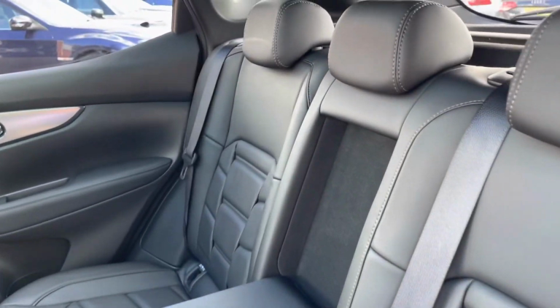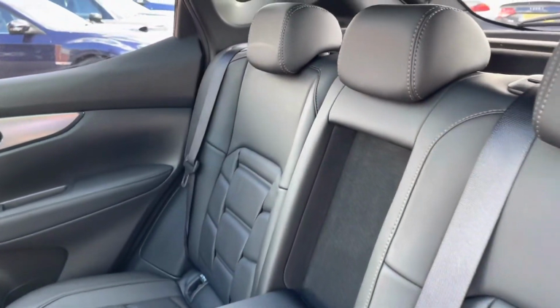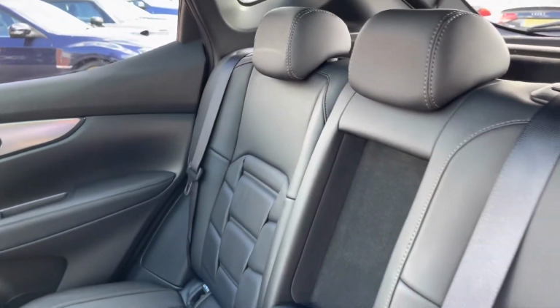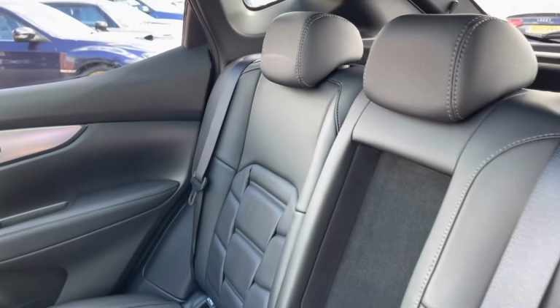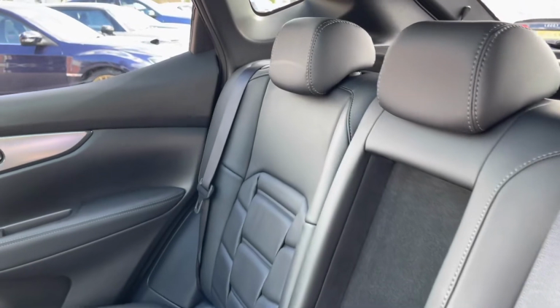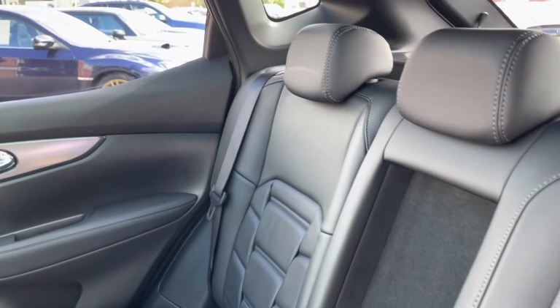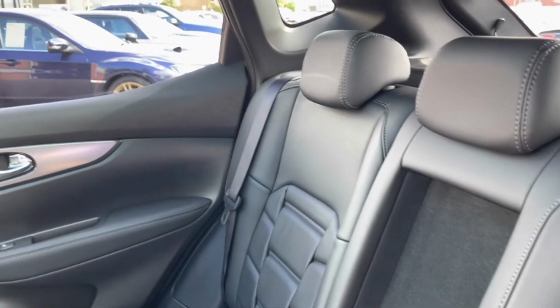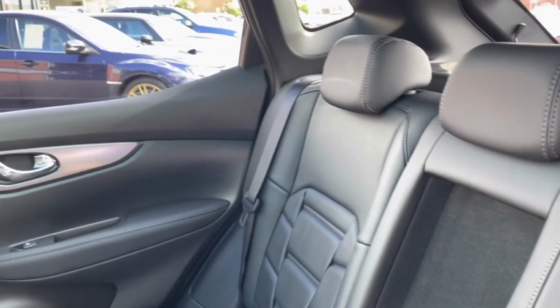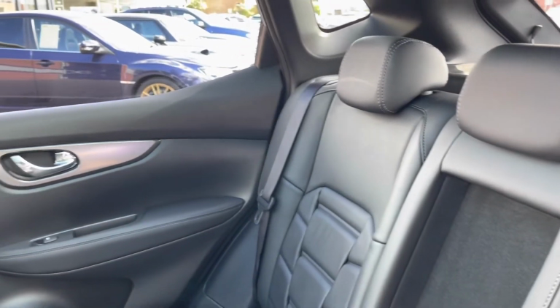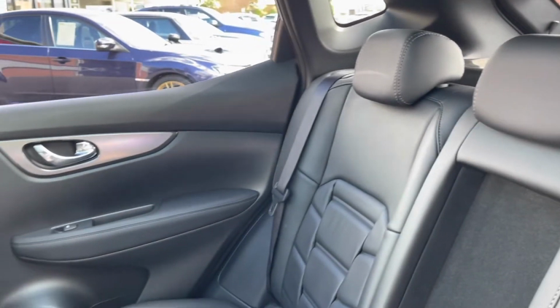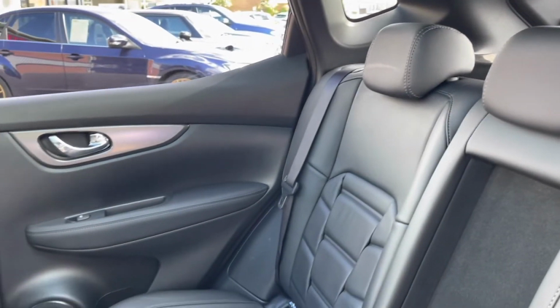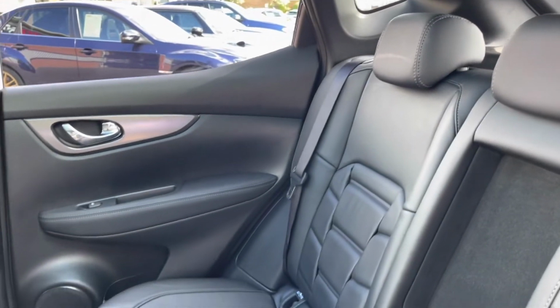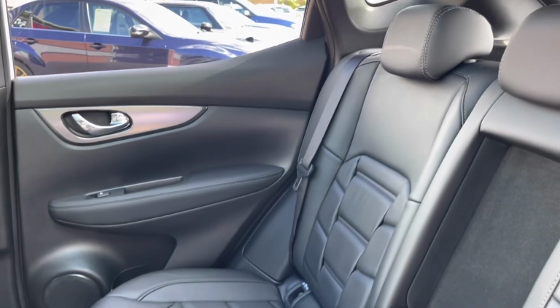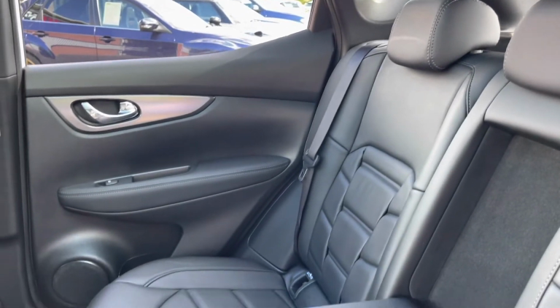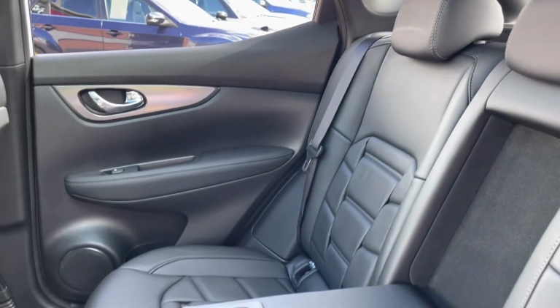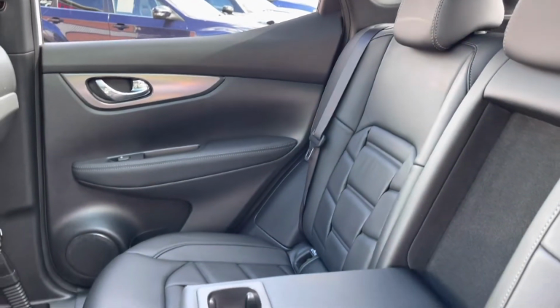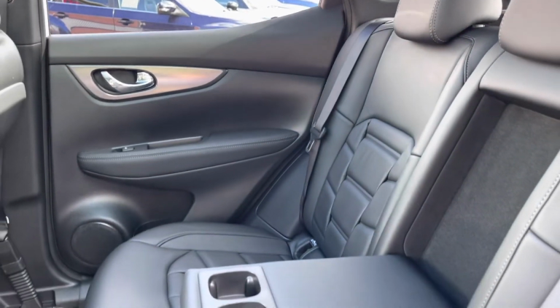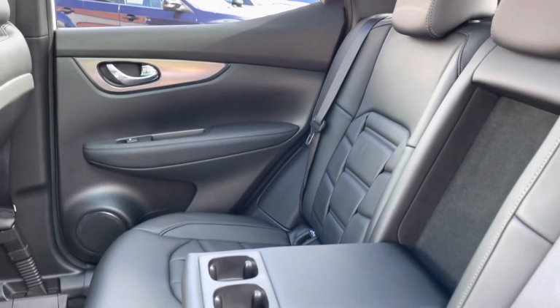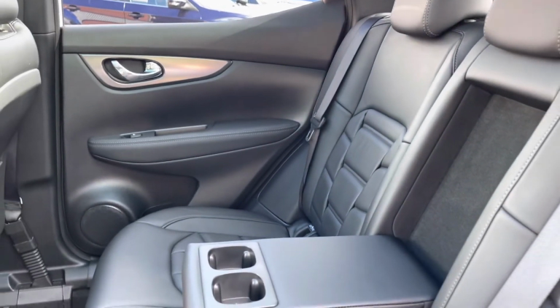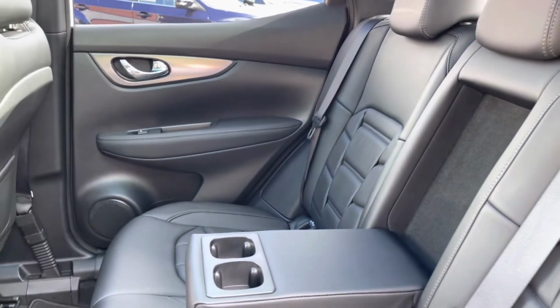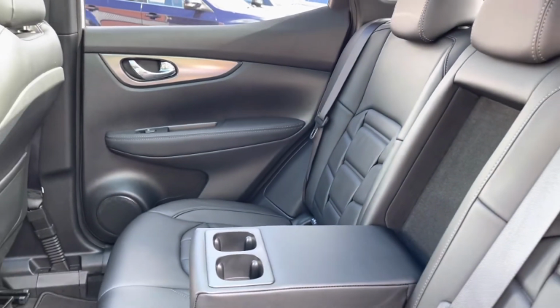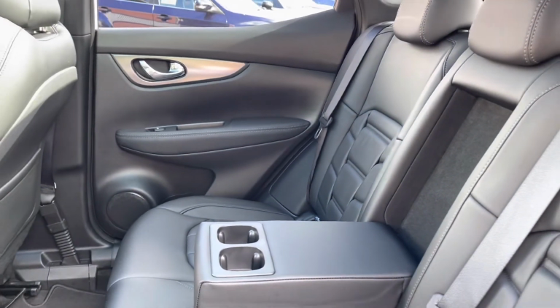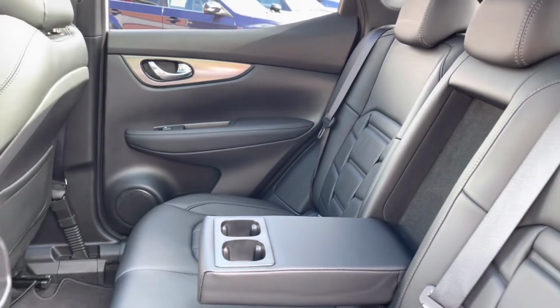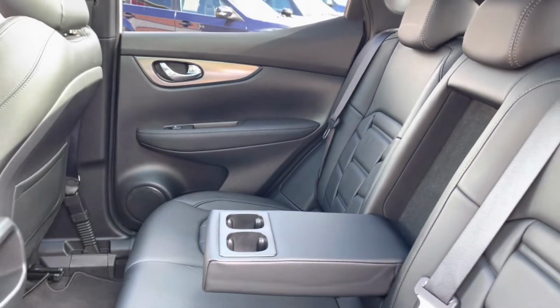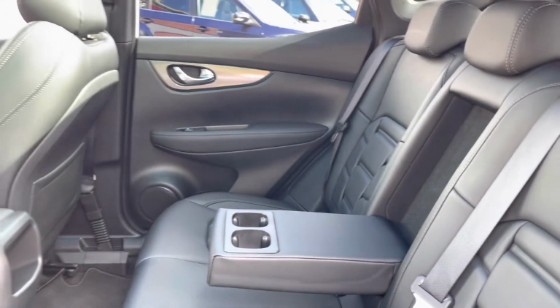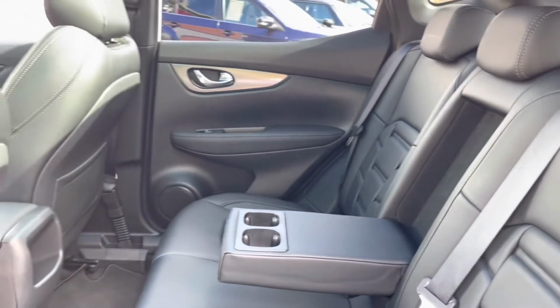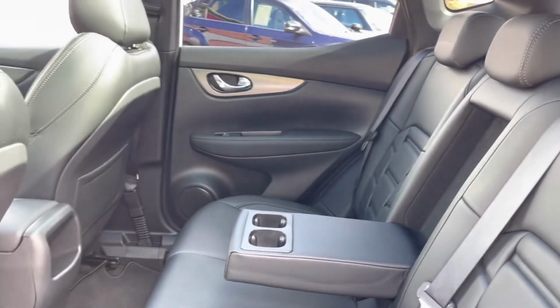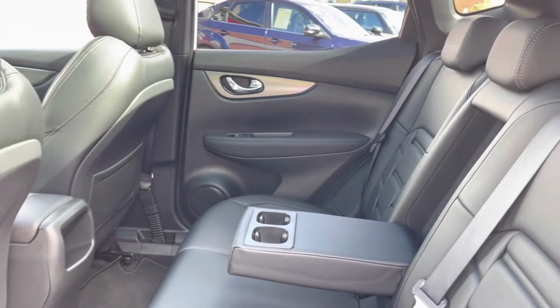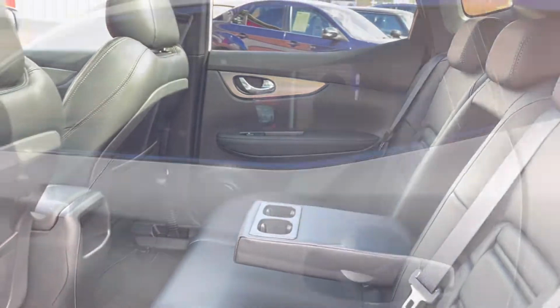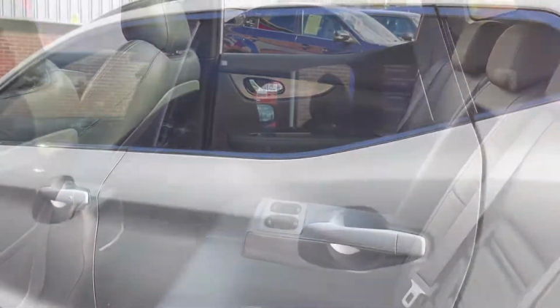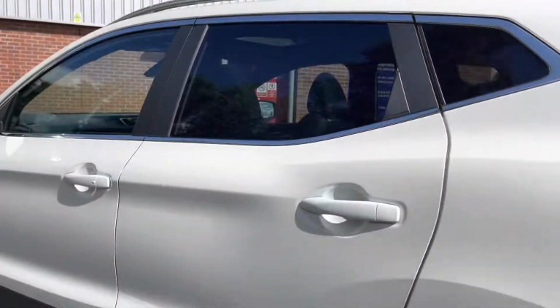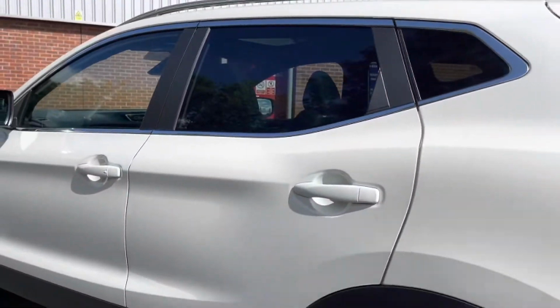Taking a look into the interior now, you can see it does come with a full leather upholstery finish, with a handy armrest in the centre and two integrated cup holders.